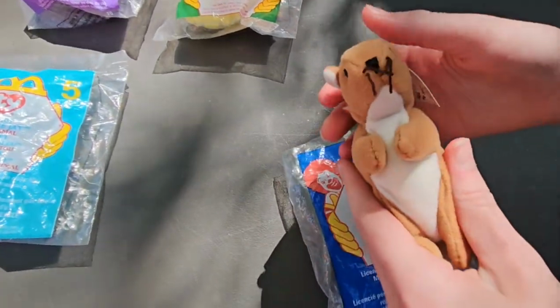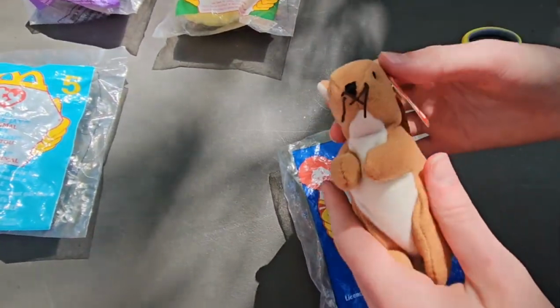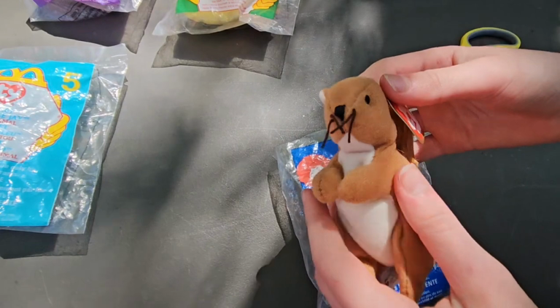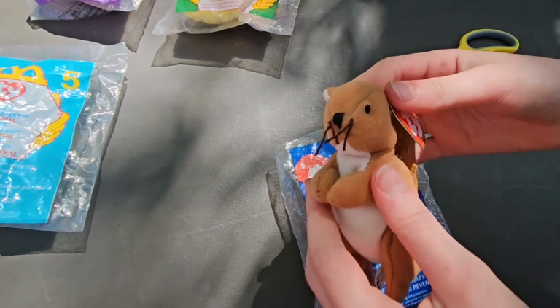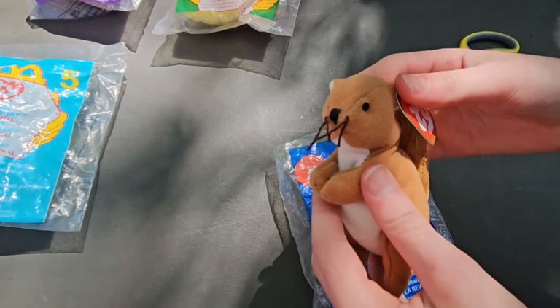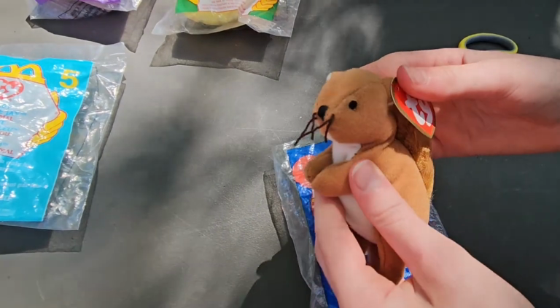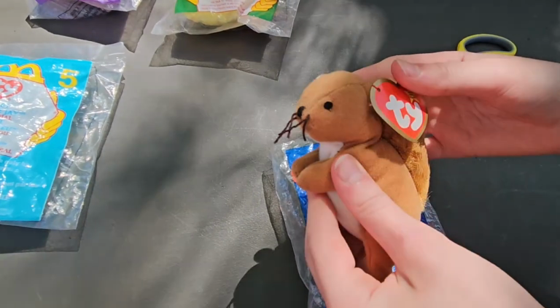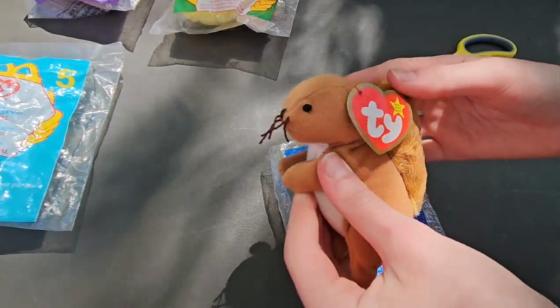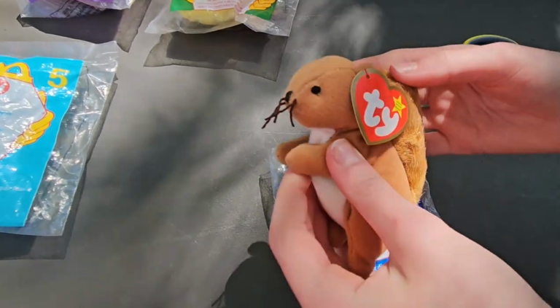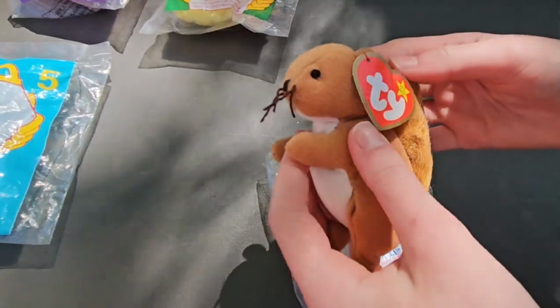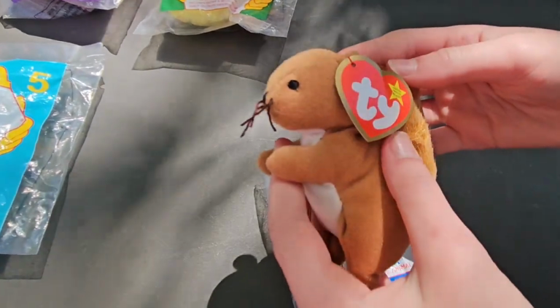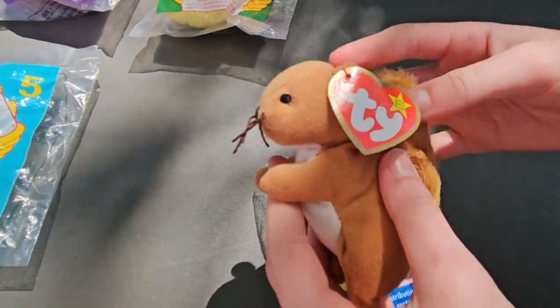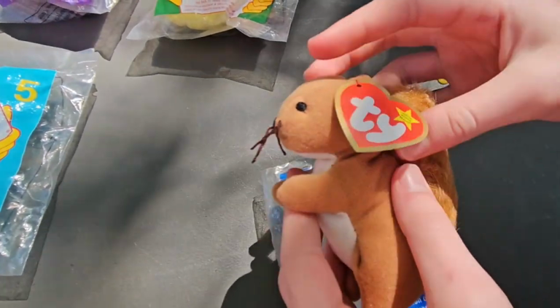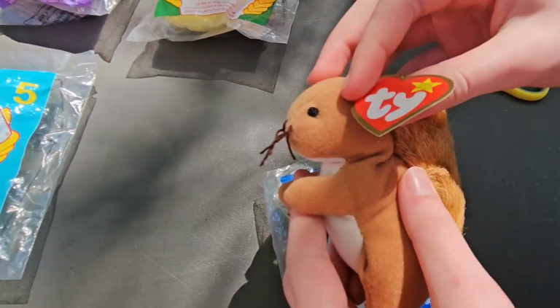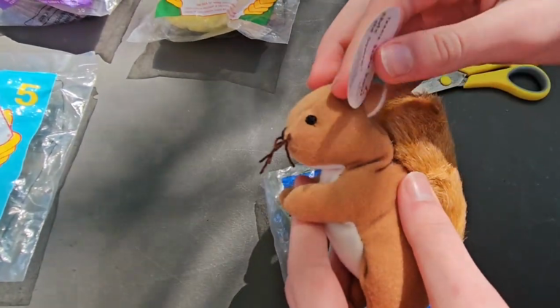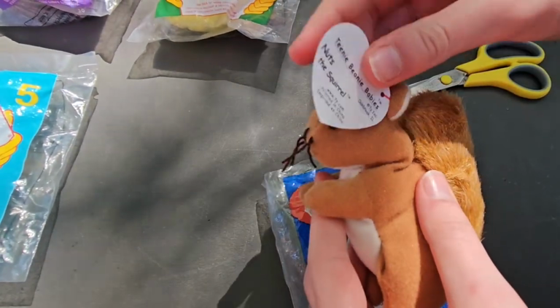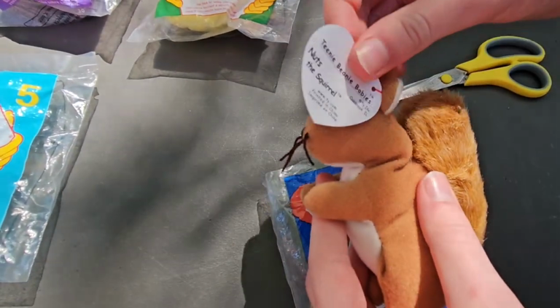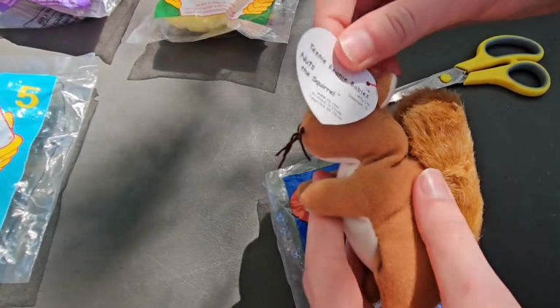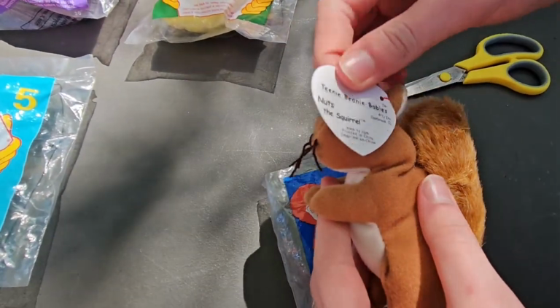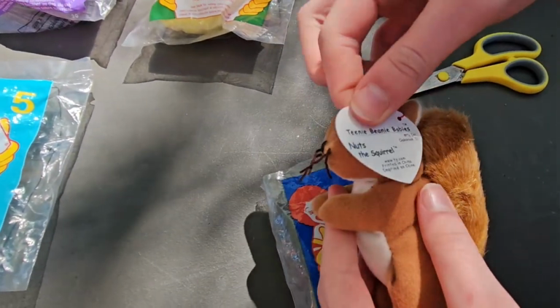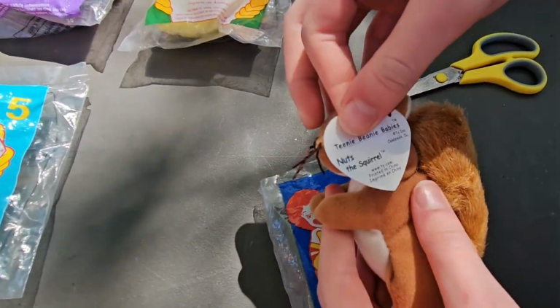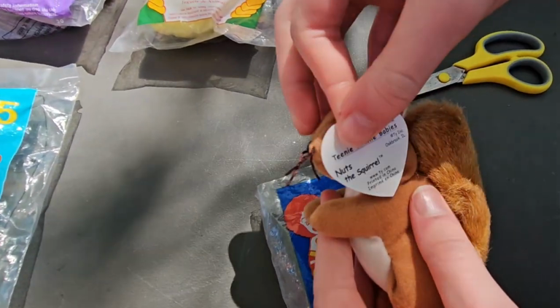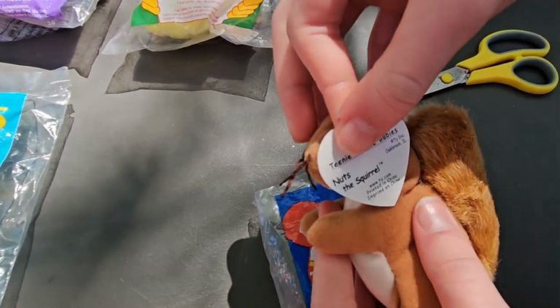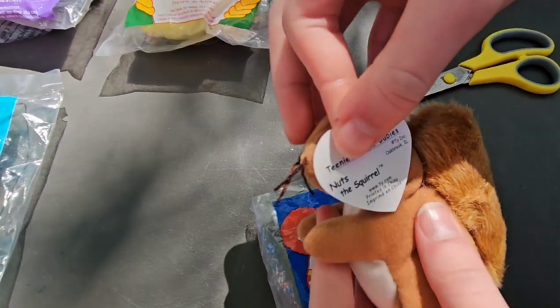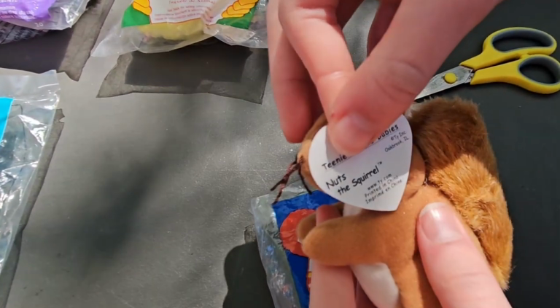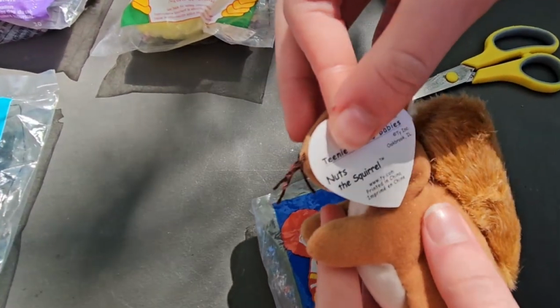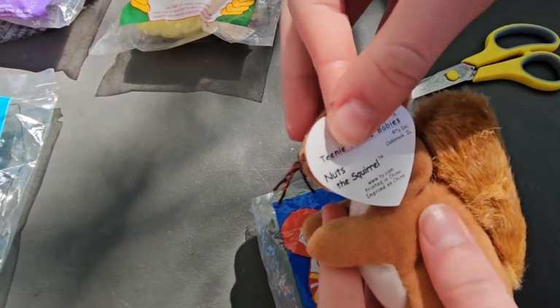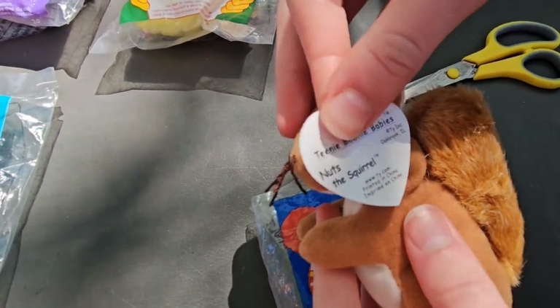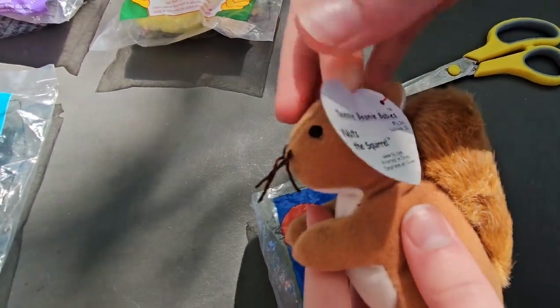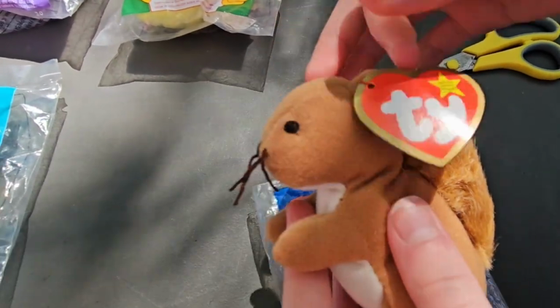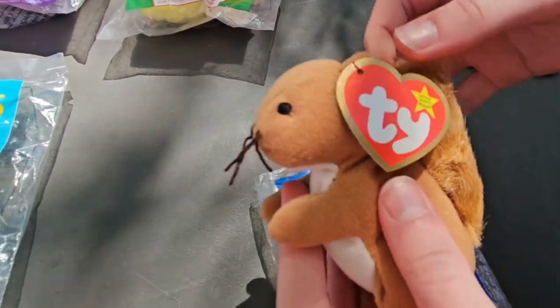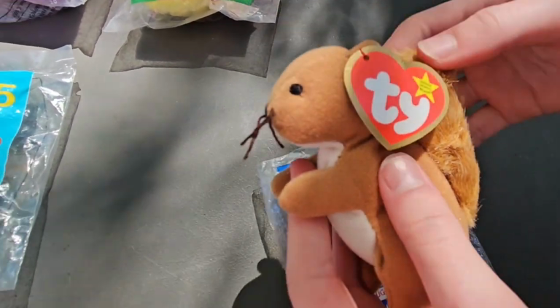Here's this one that we got. This is Nuts the Squirrel.